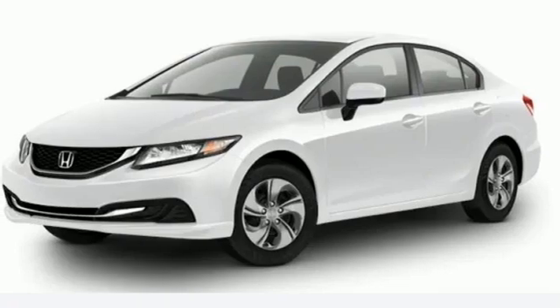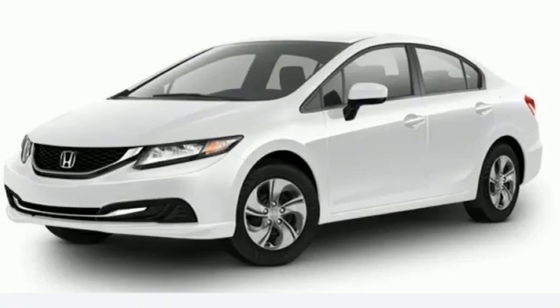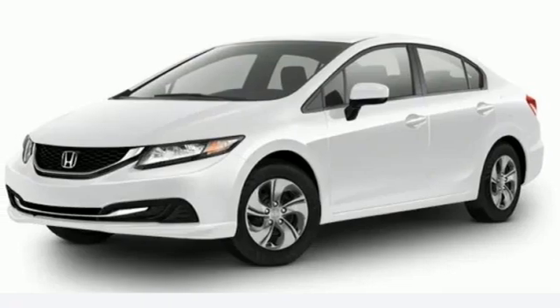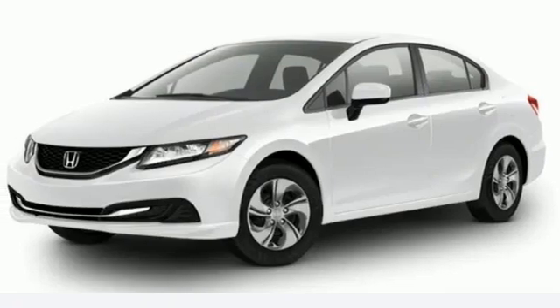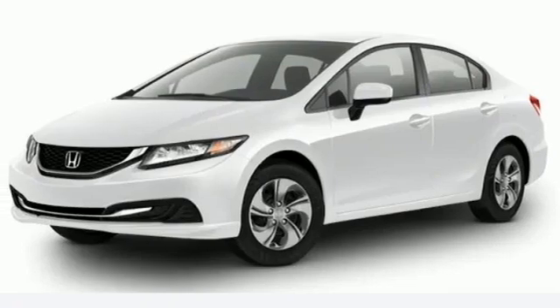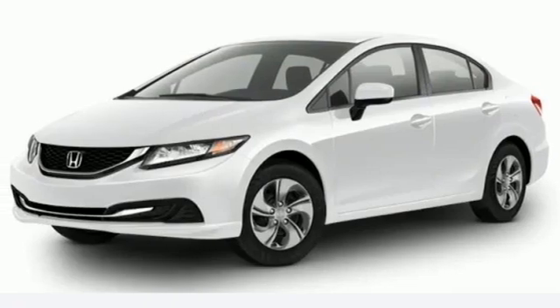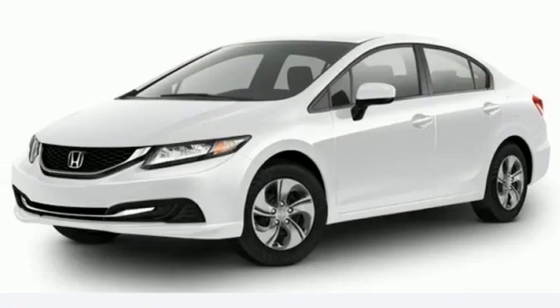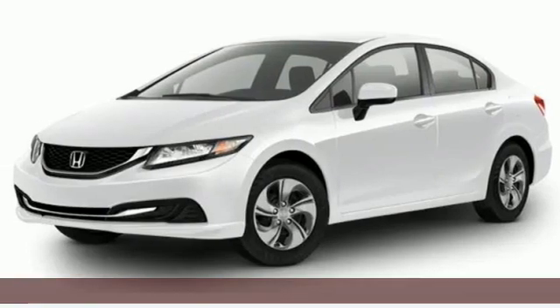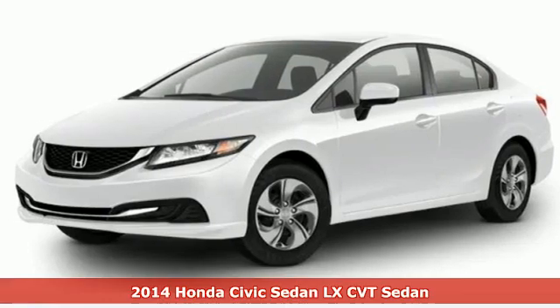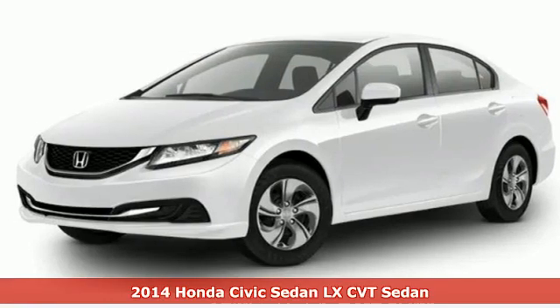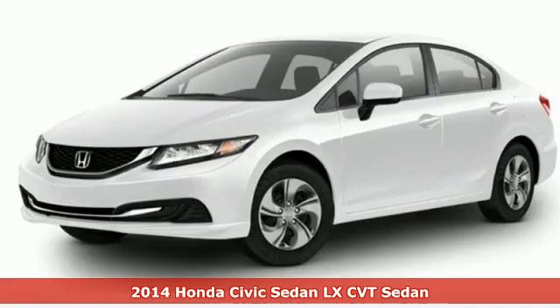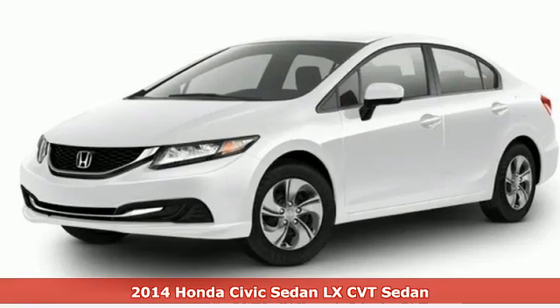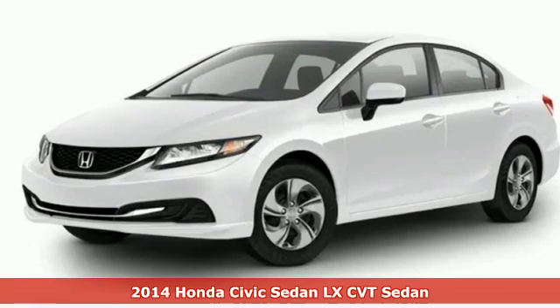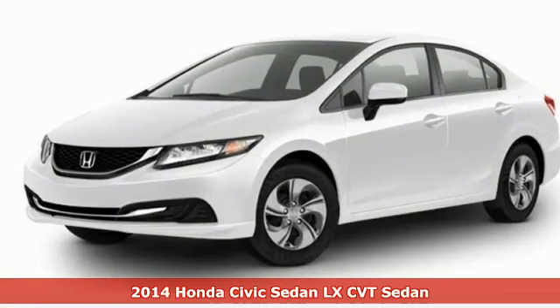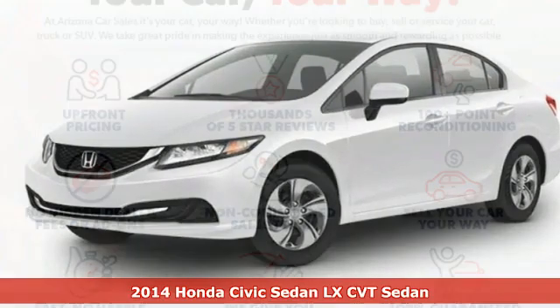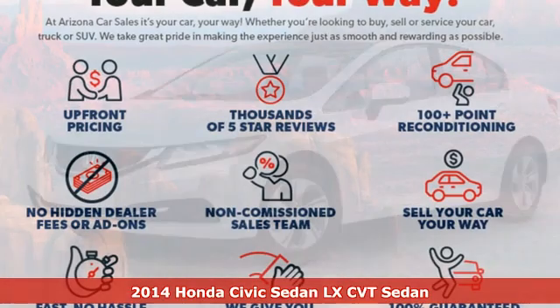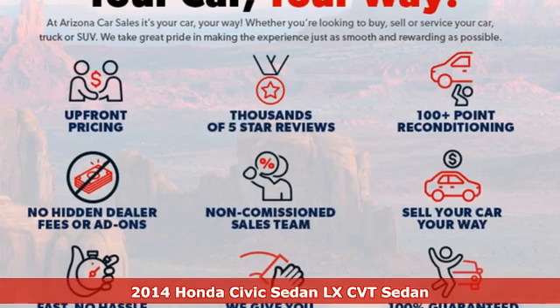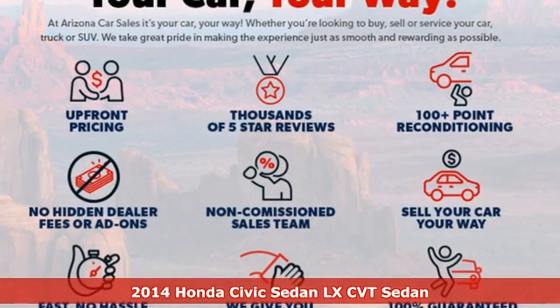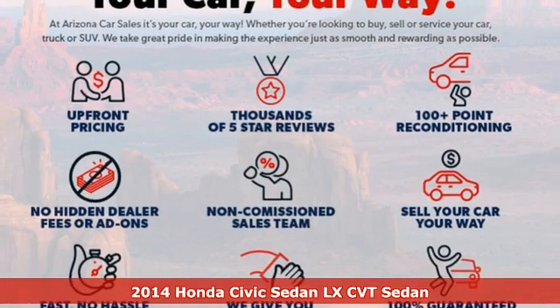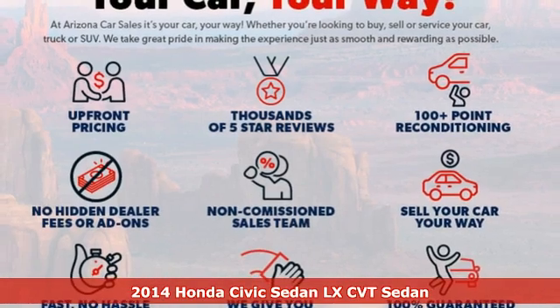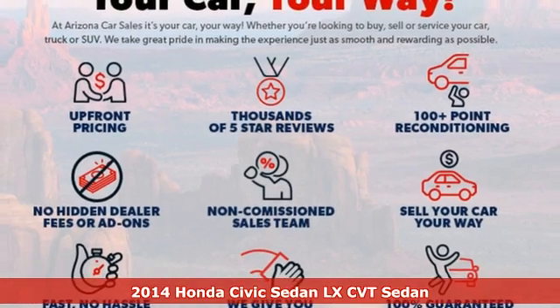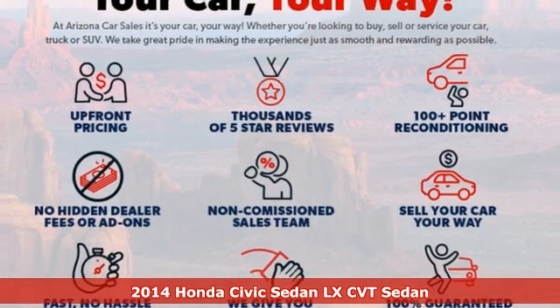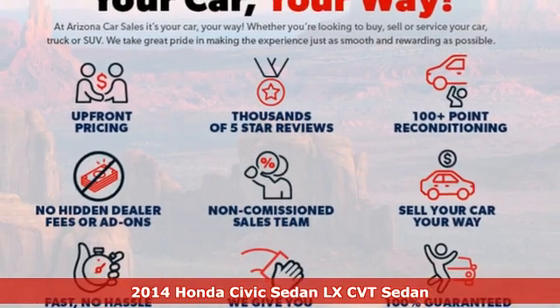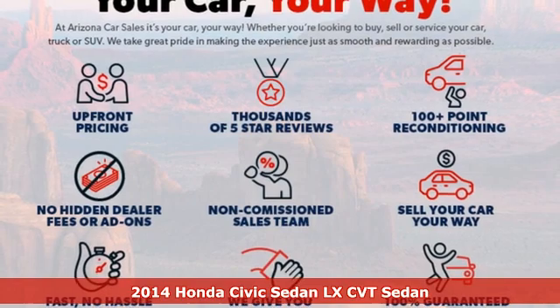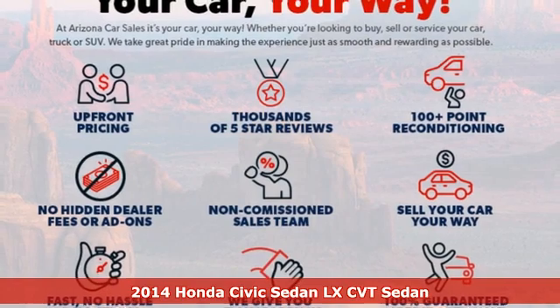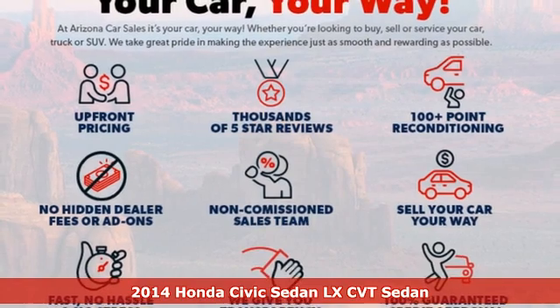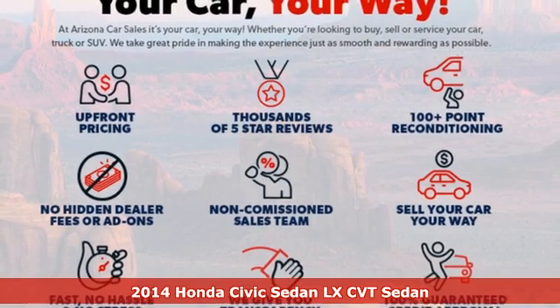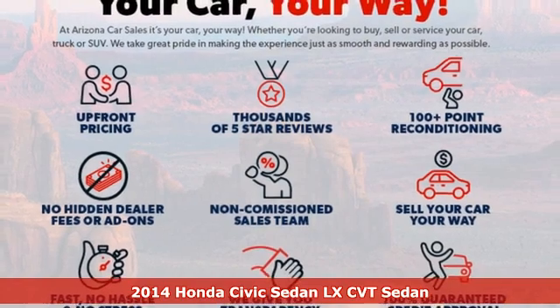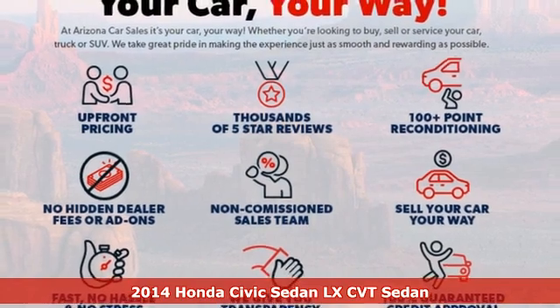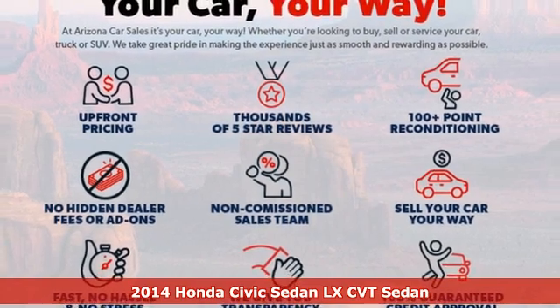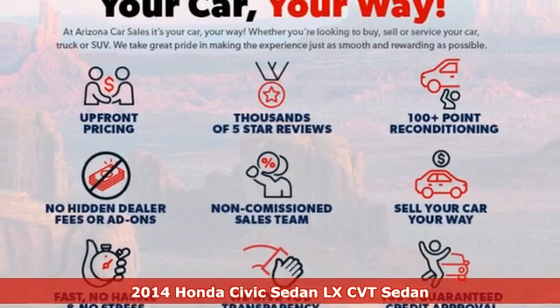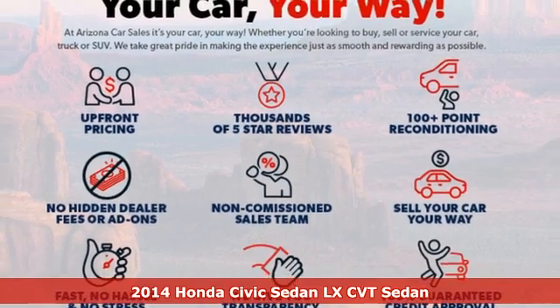It's a 2014 Honda Civic Sedan. It's Honda, so longevity comes standard.